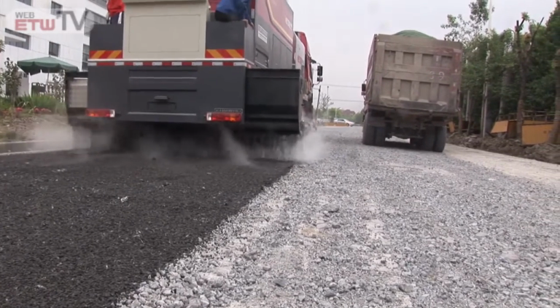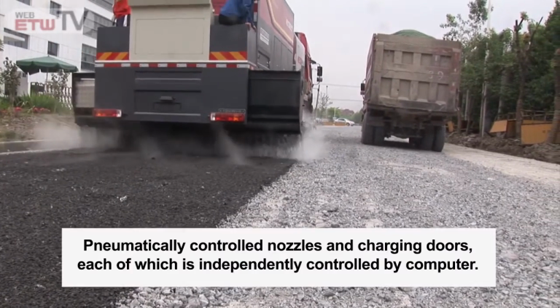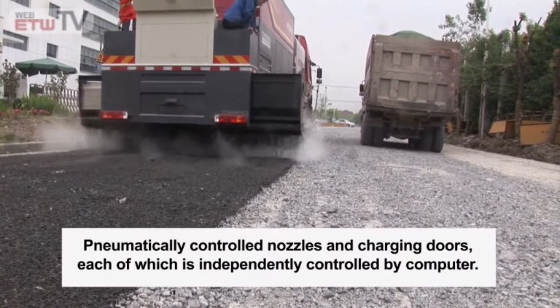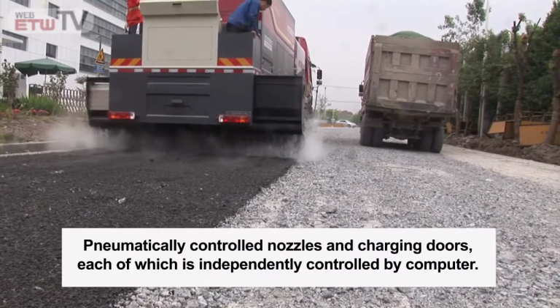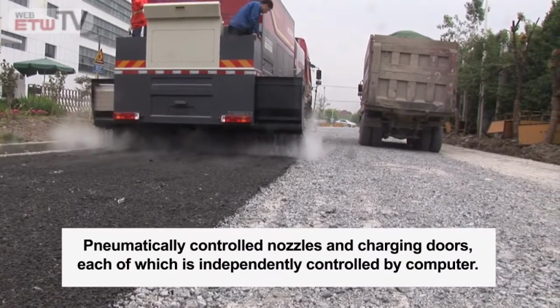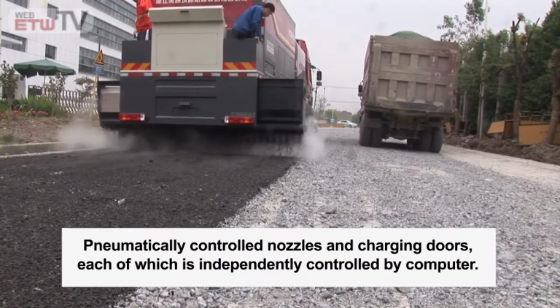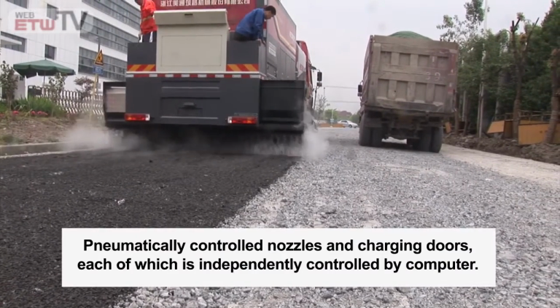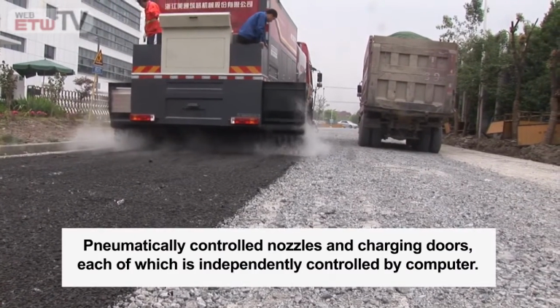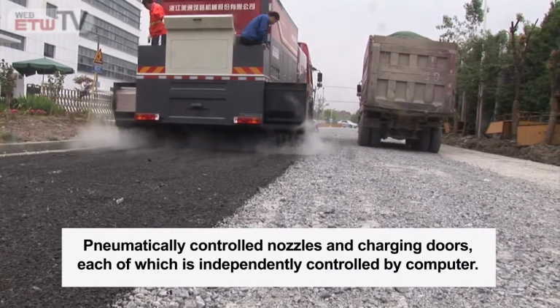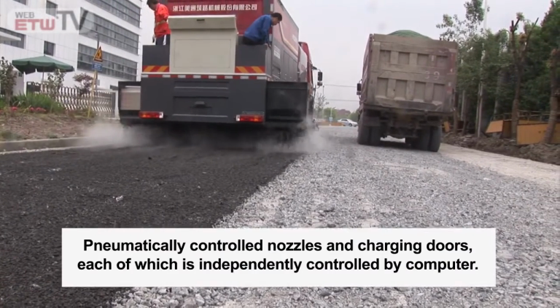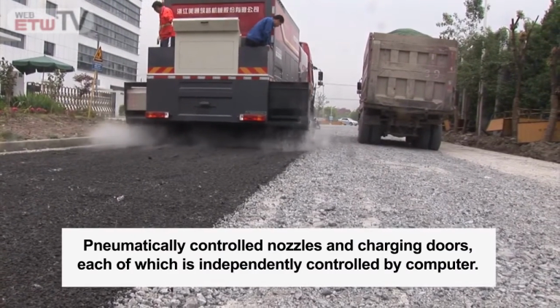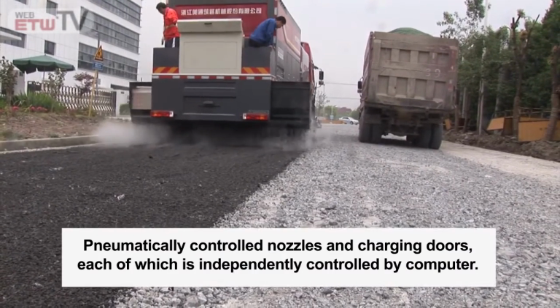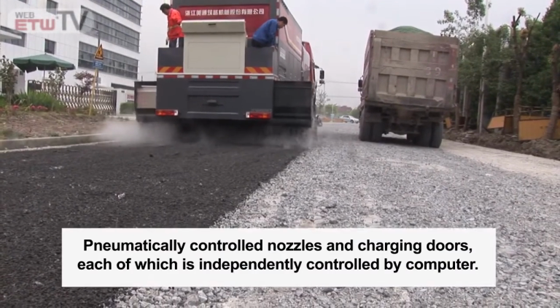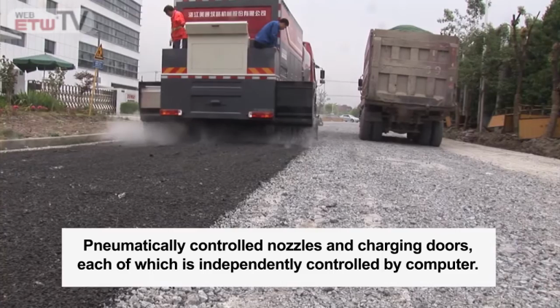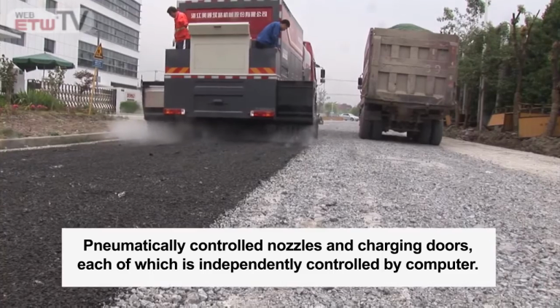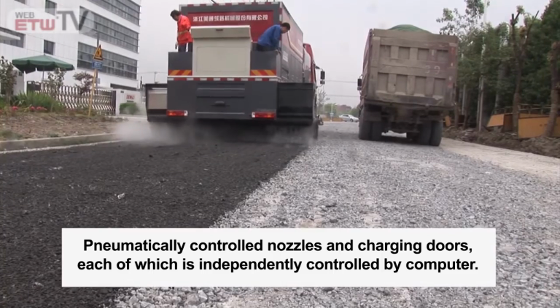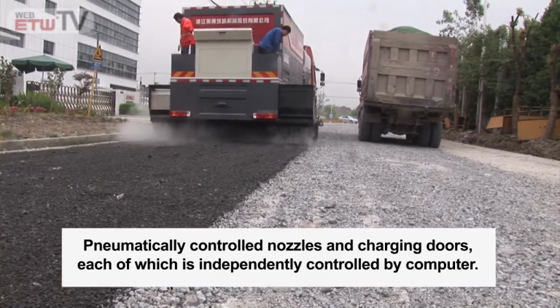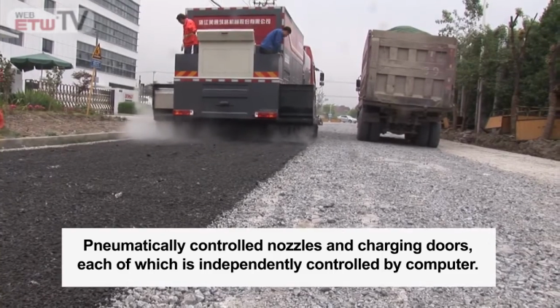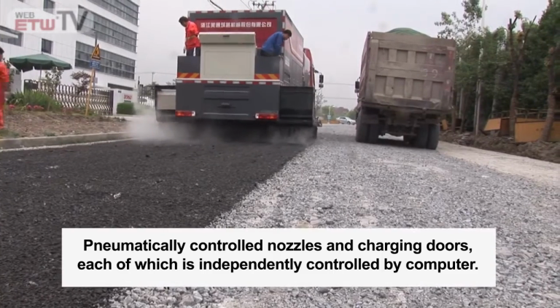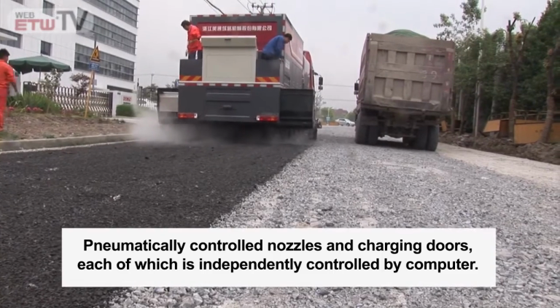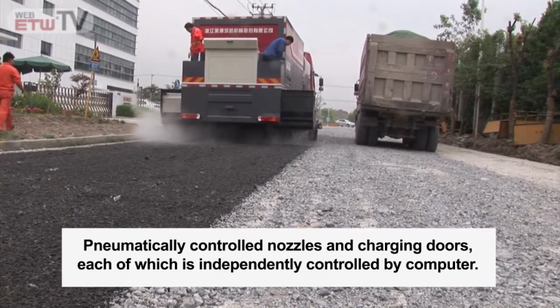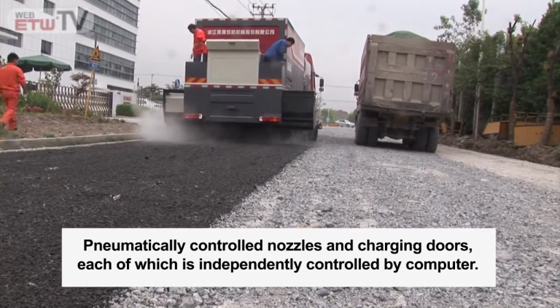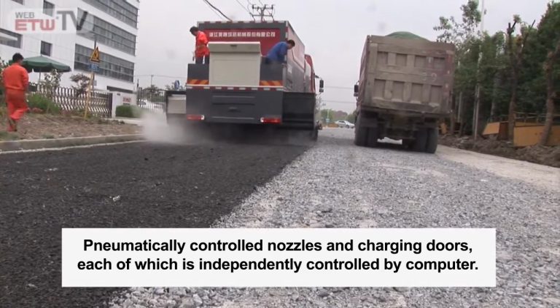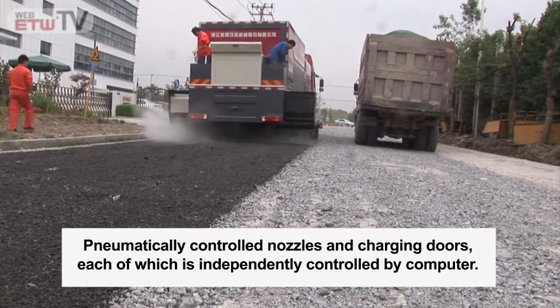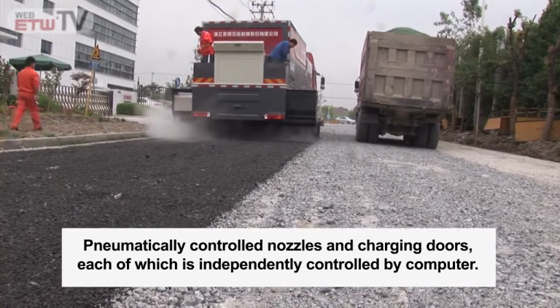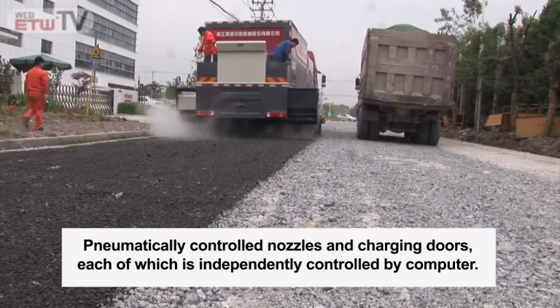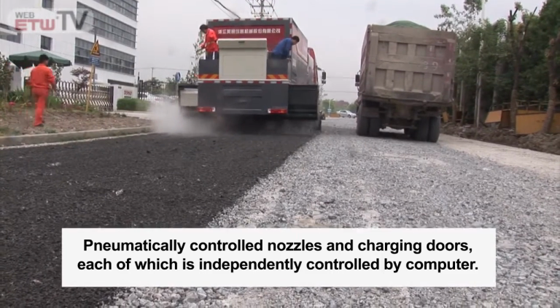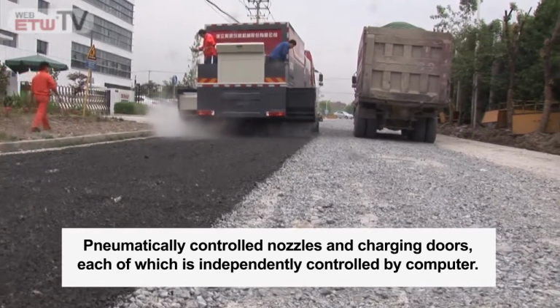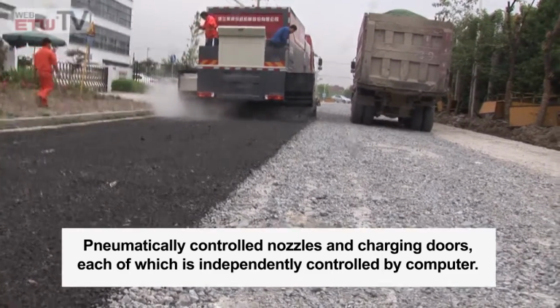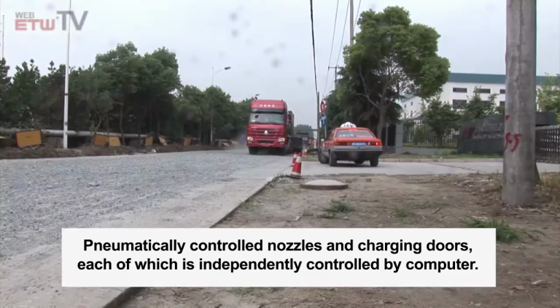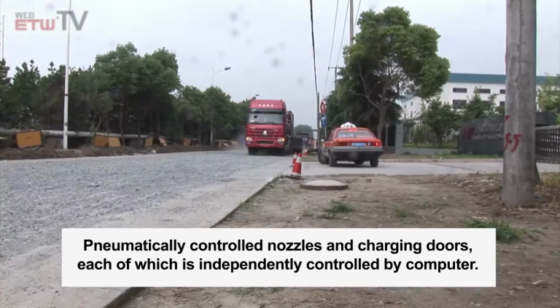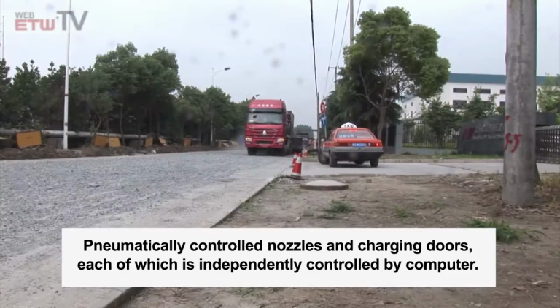Pneumatically controlled nozzles and charging doors, each of which is independently controlled by computer.